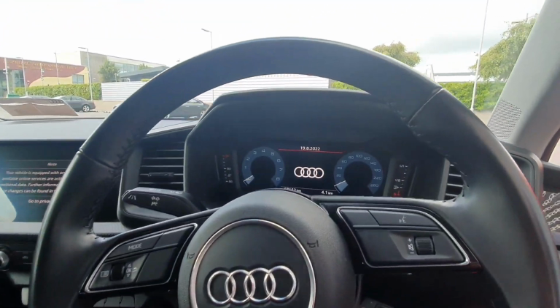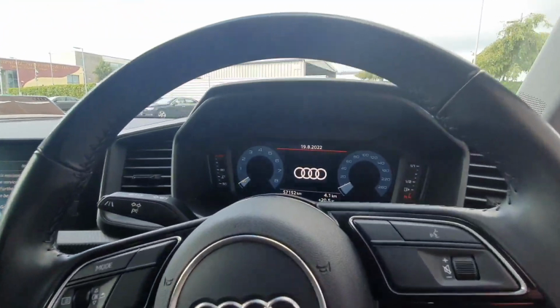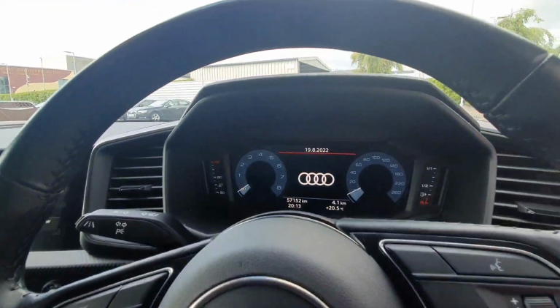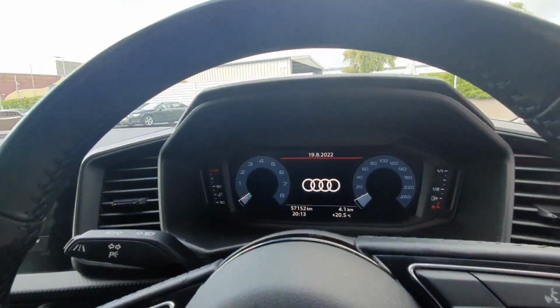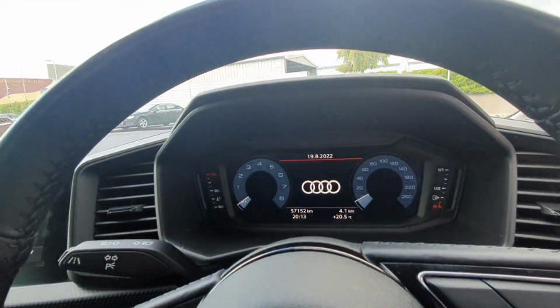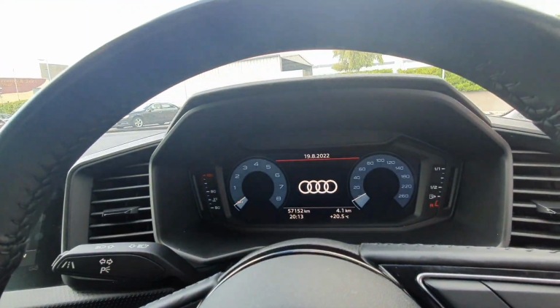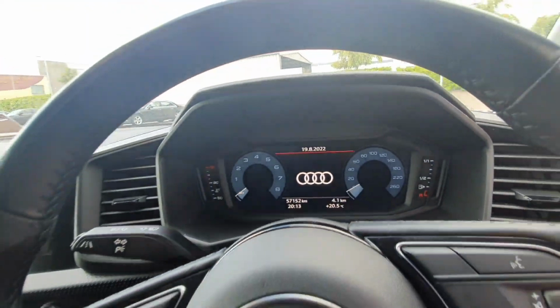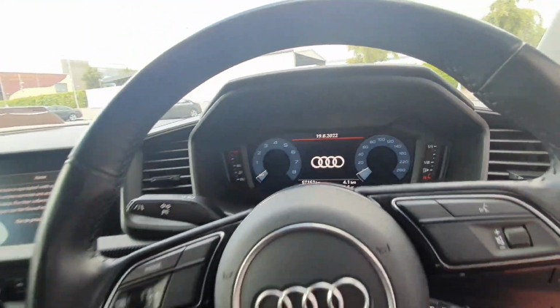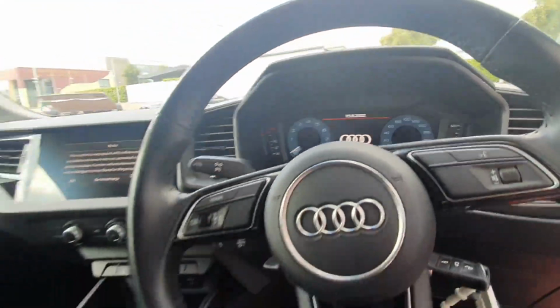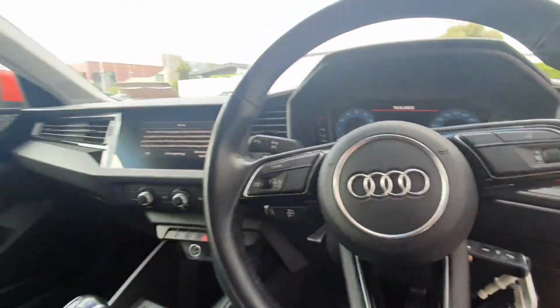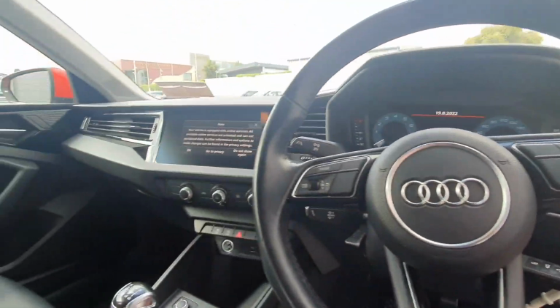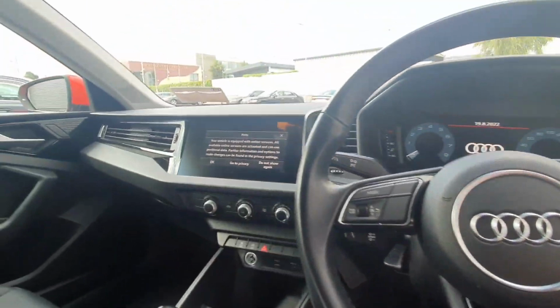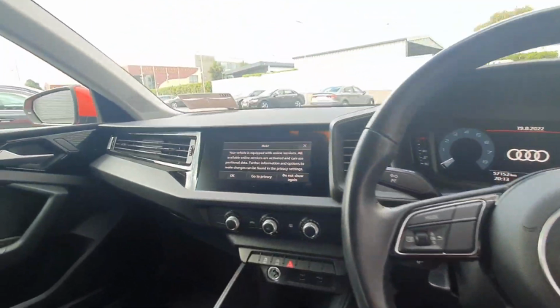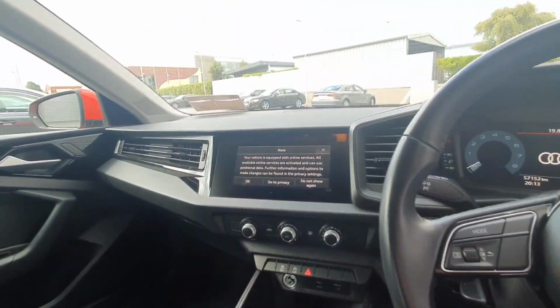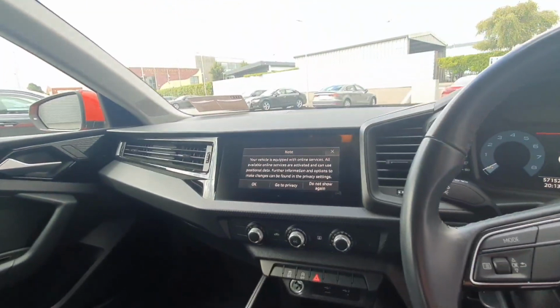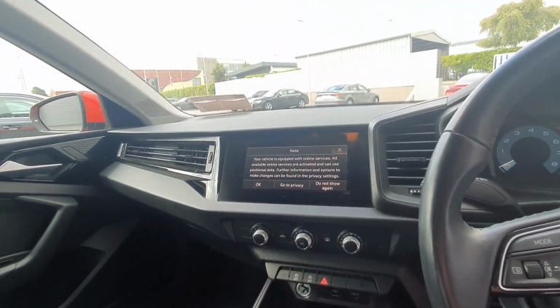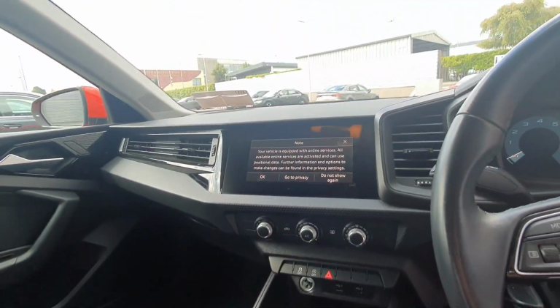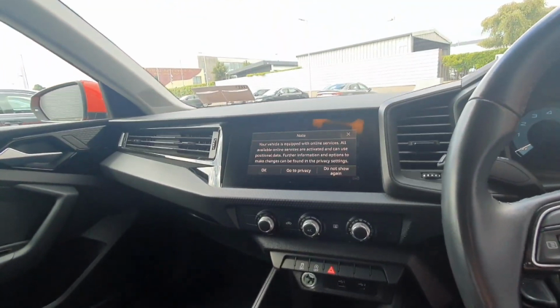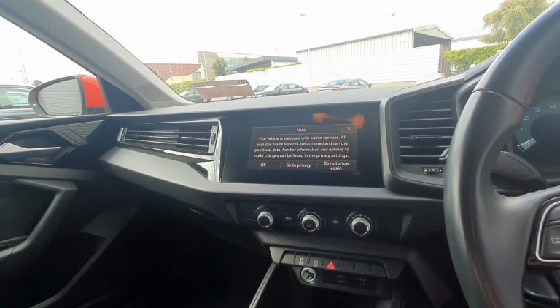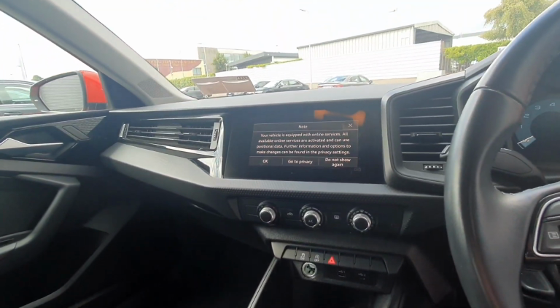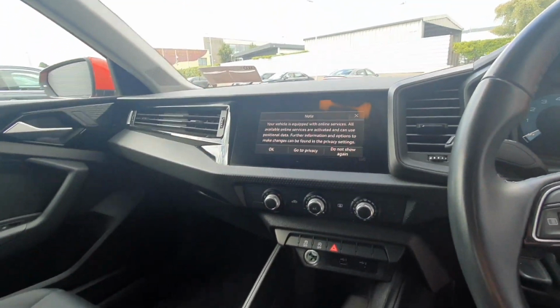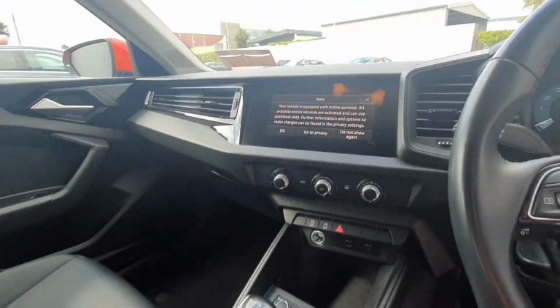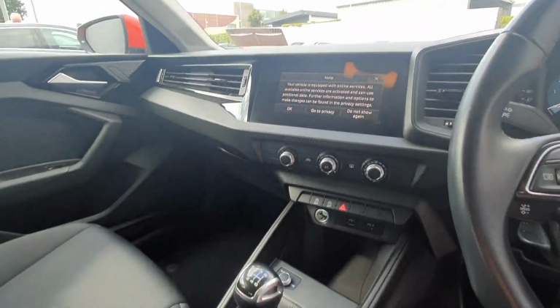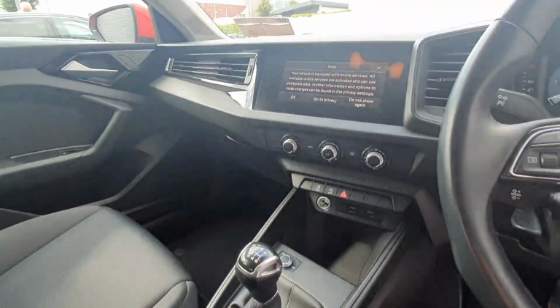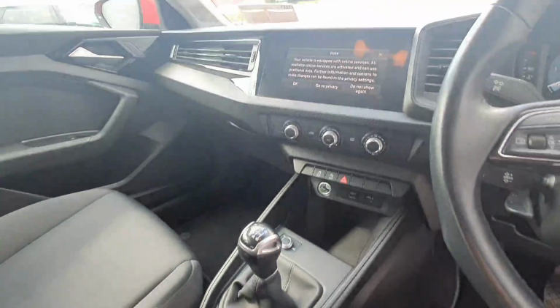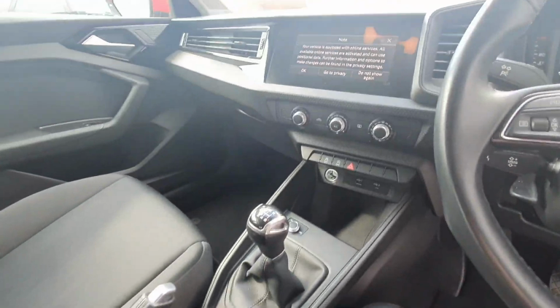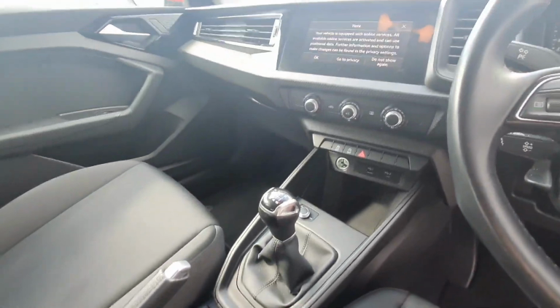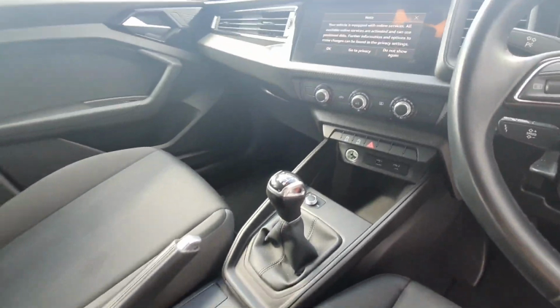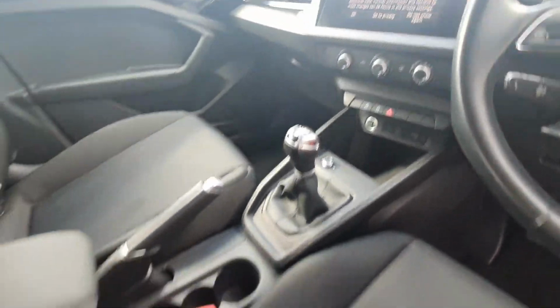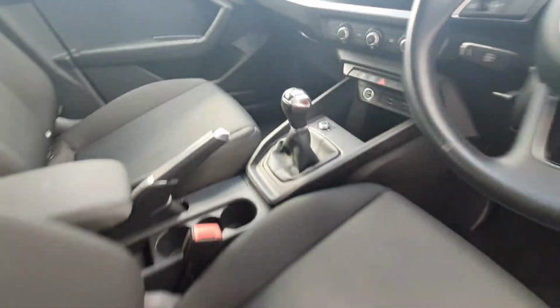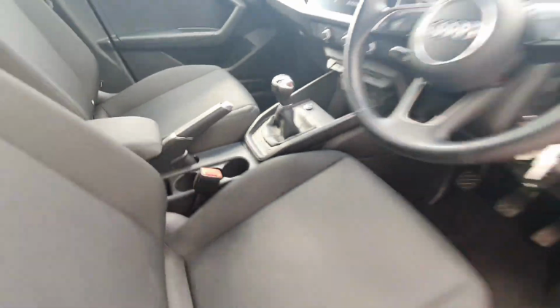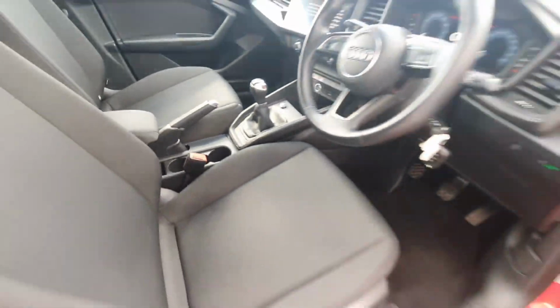Audi virtual cockpit, integrated screen with Audi smartphone interface, climate control and a 6-speed gearbox.